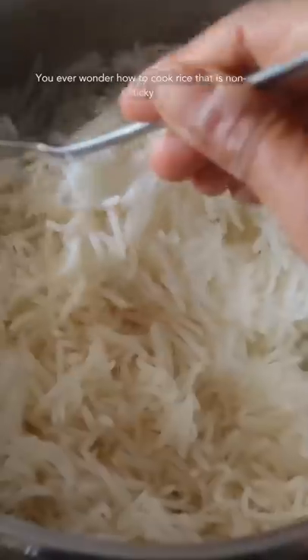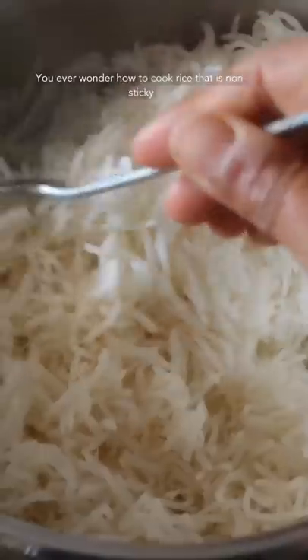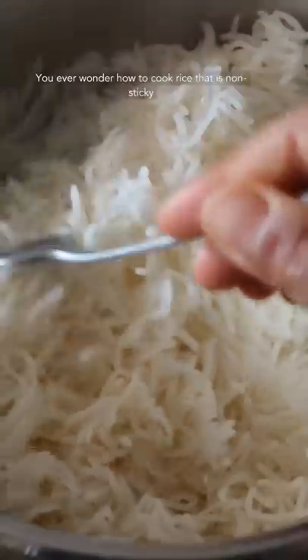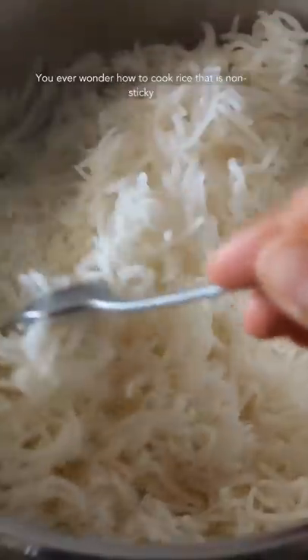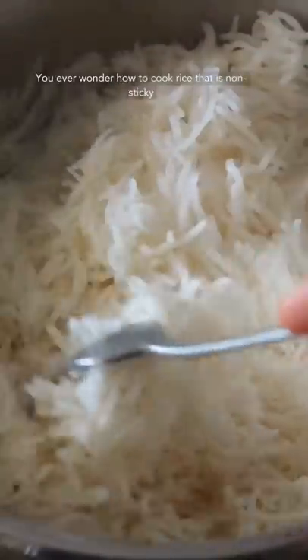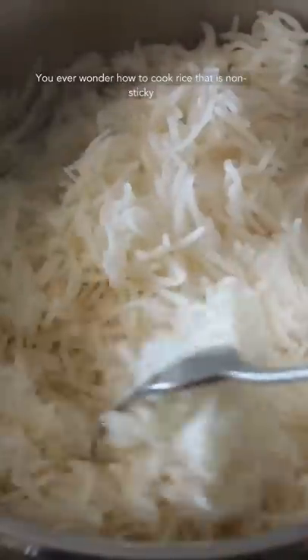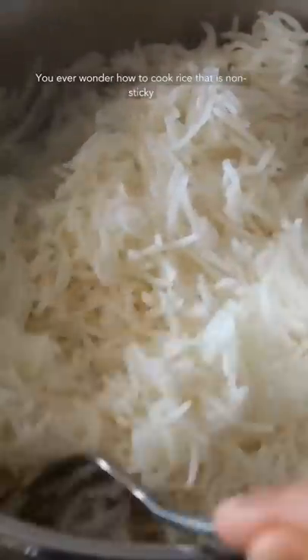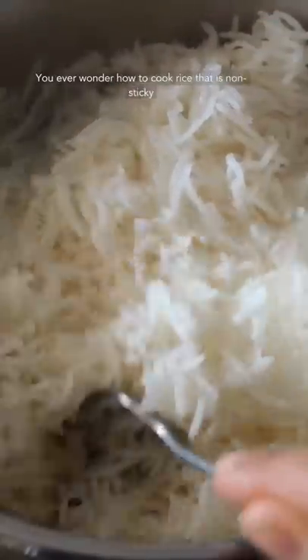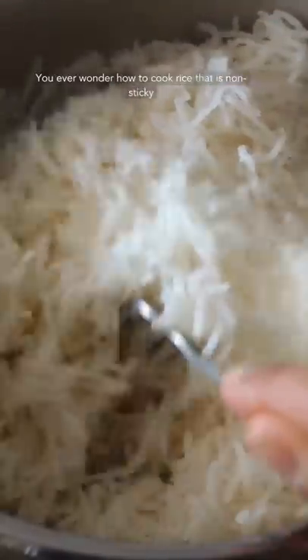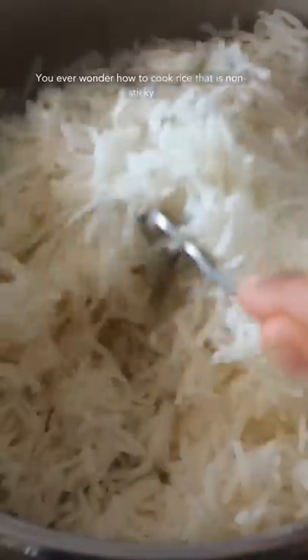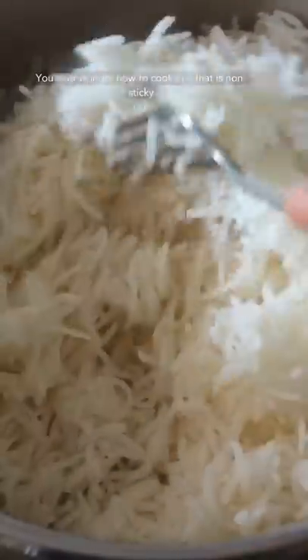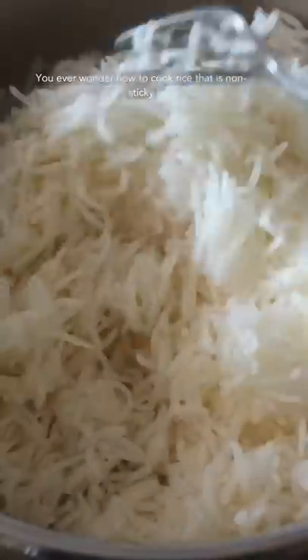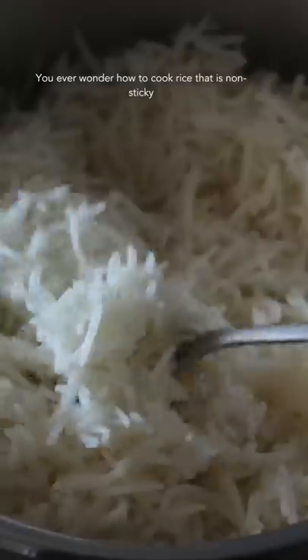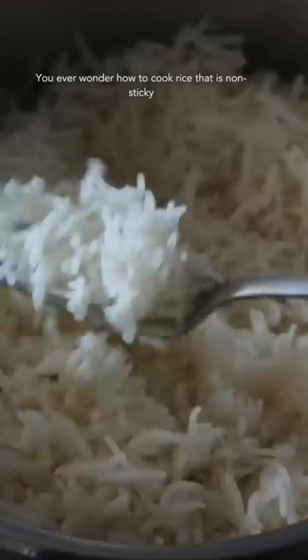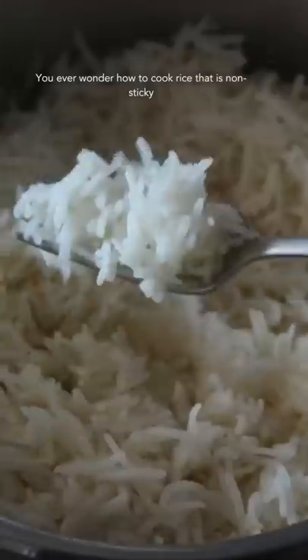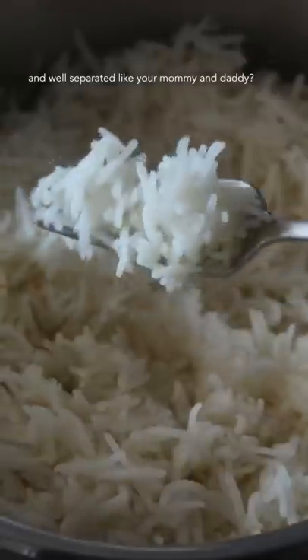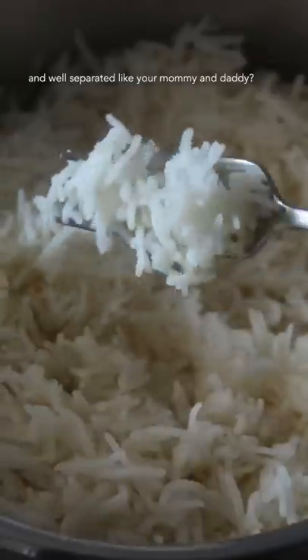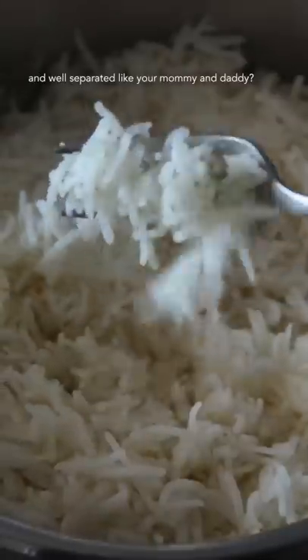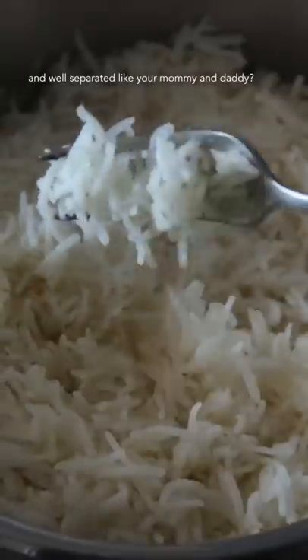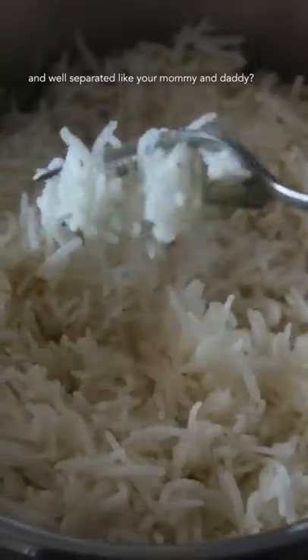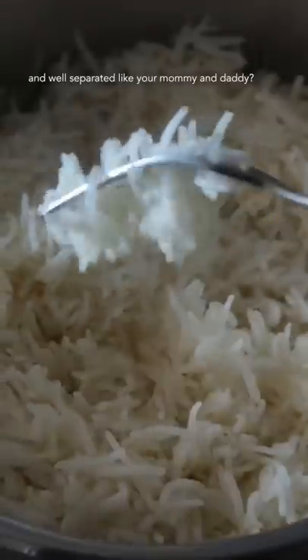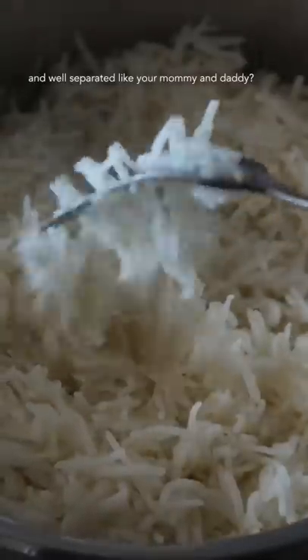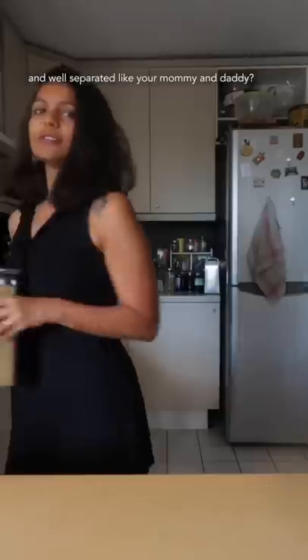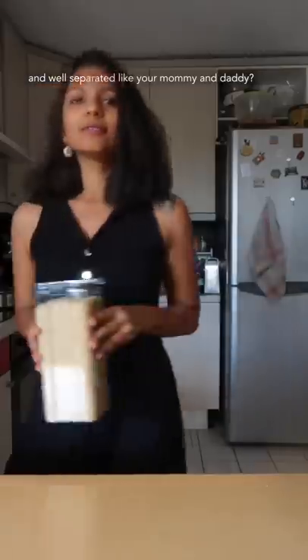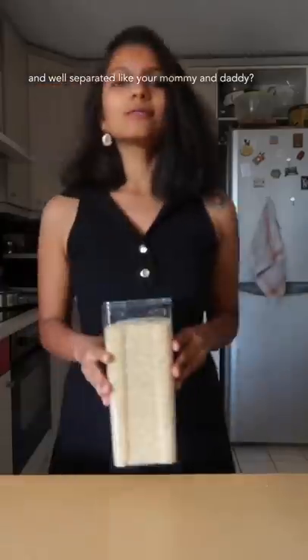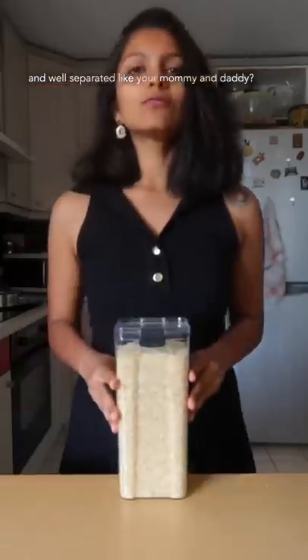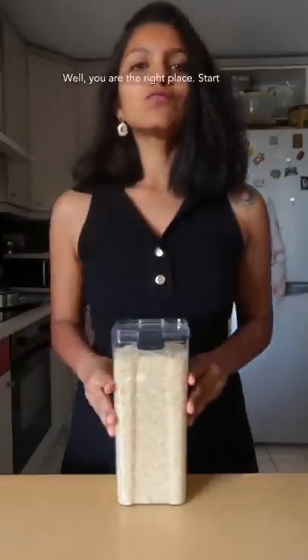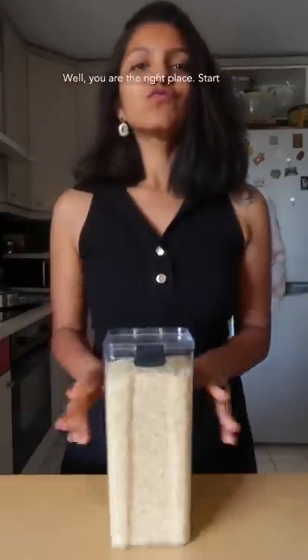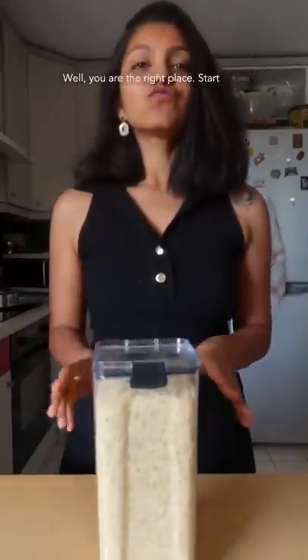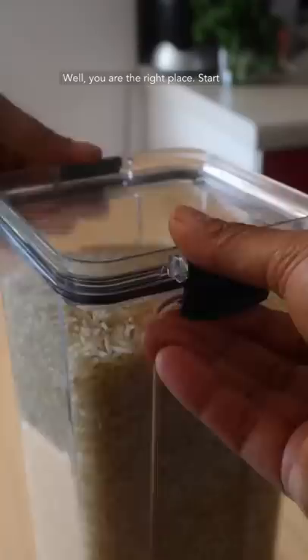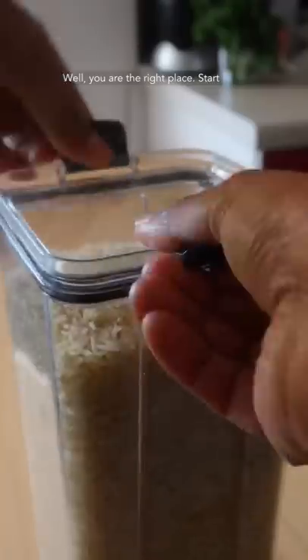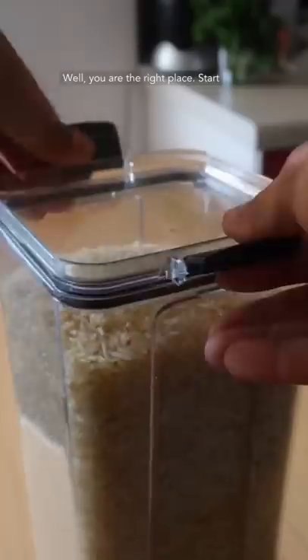You ever wonder how to cook rice that's non-sticky and well-separated like your mommy and daddy? Well, you're in the right place!